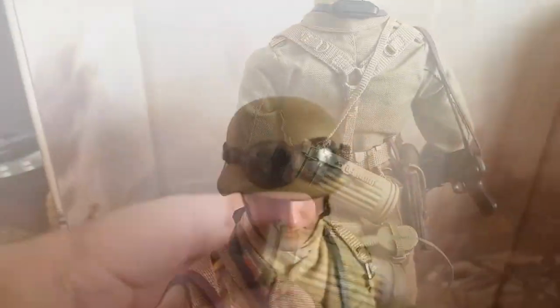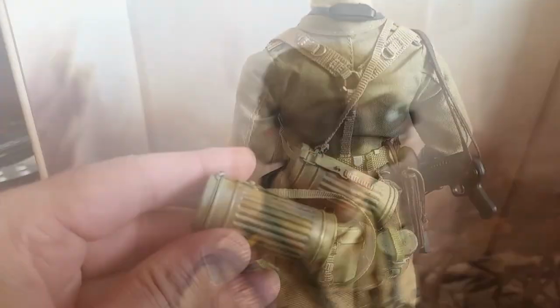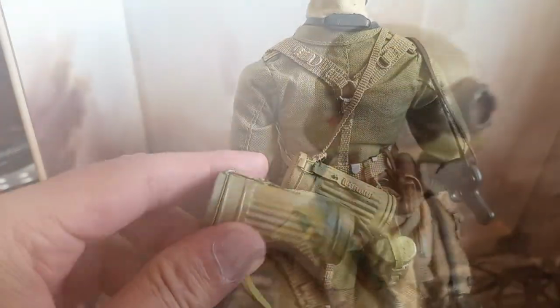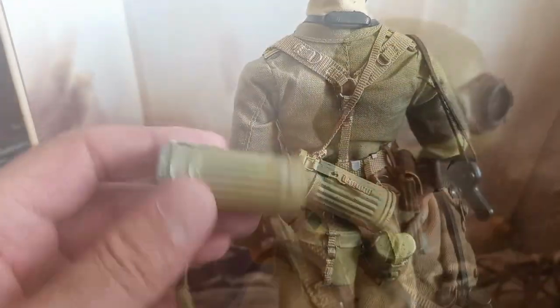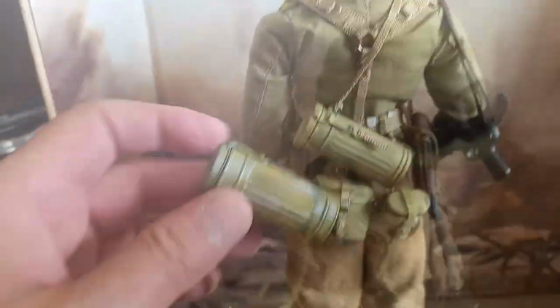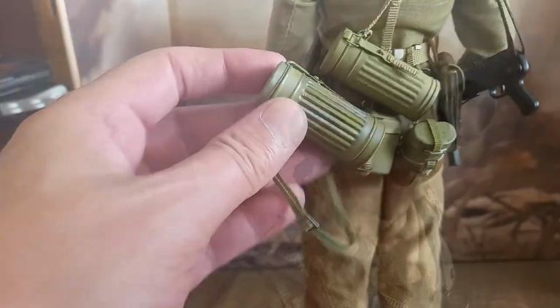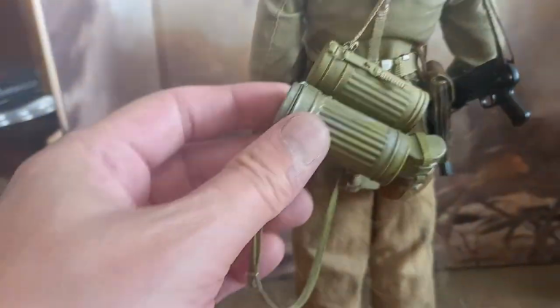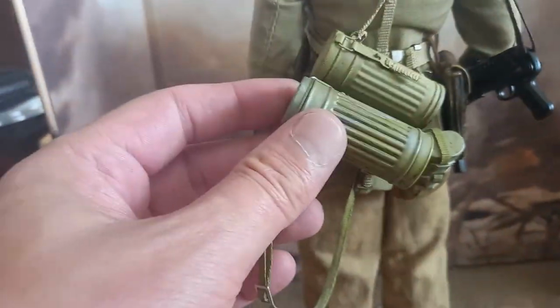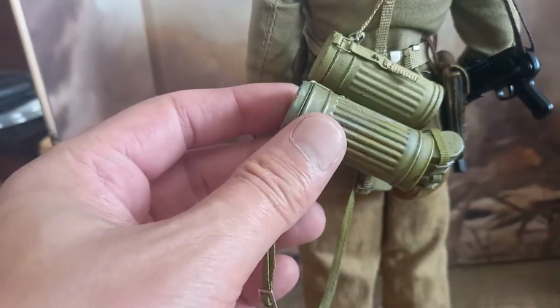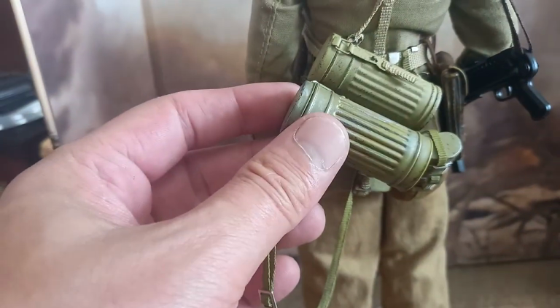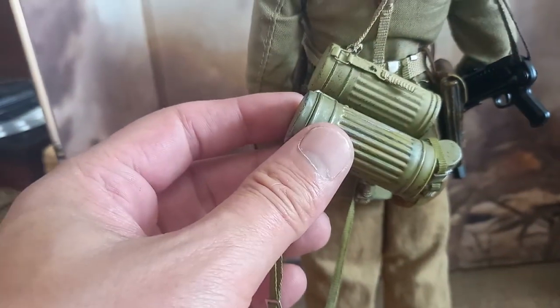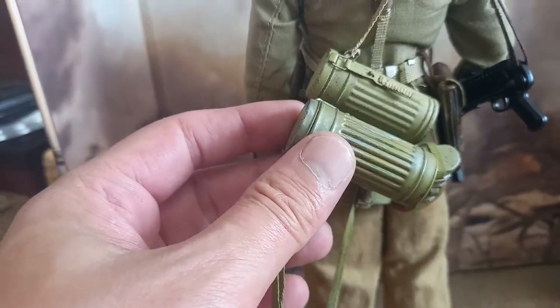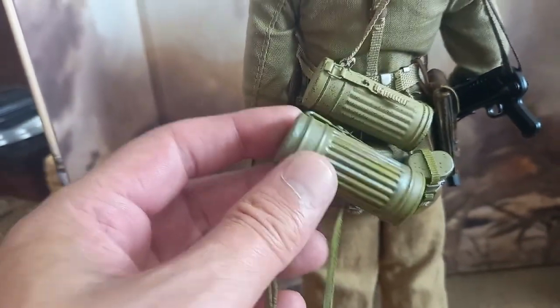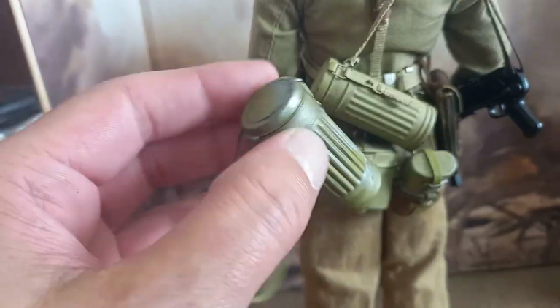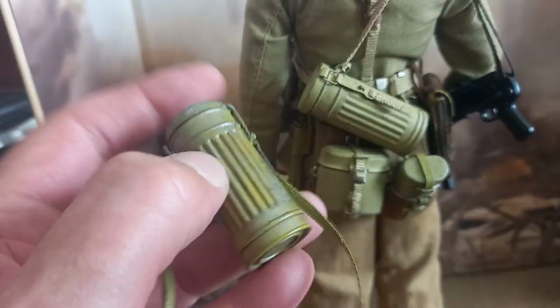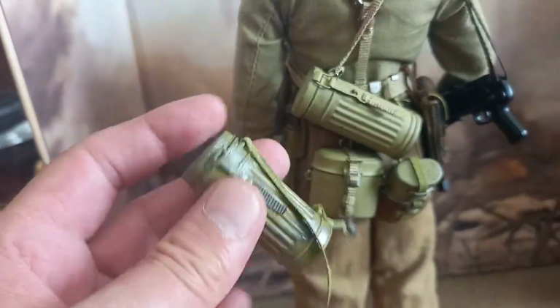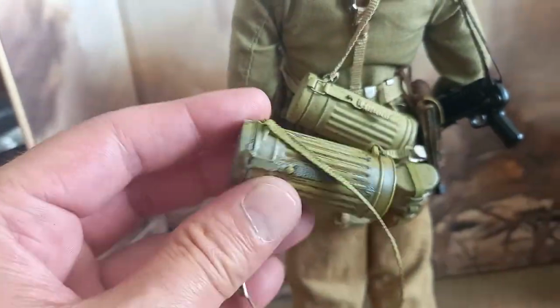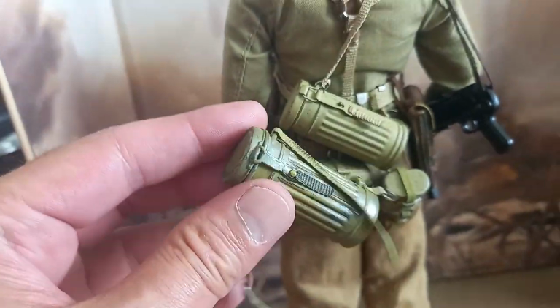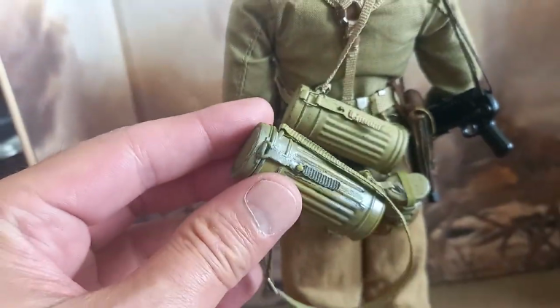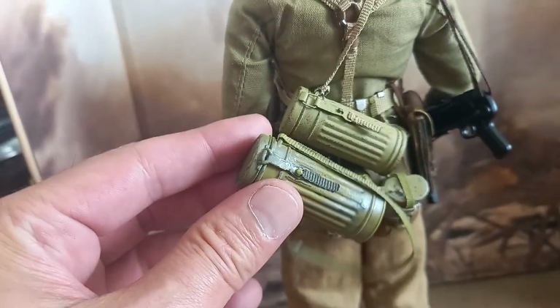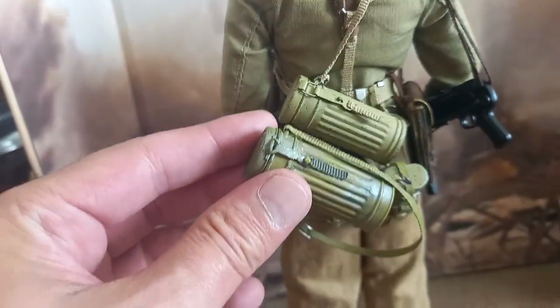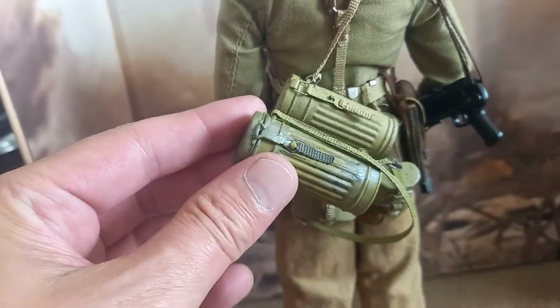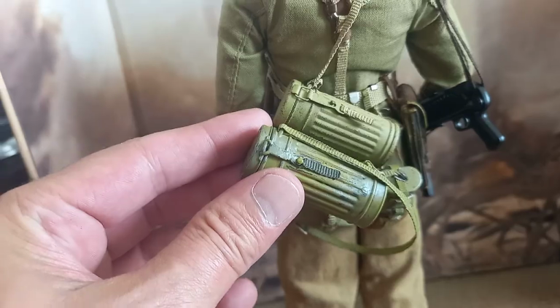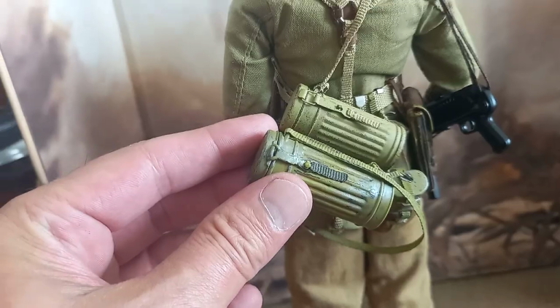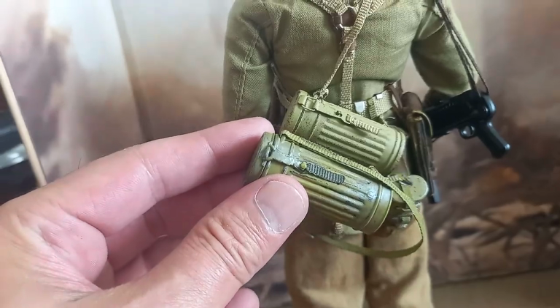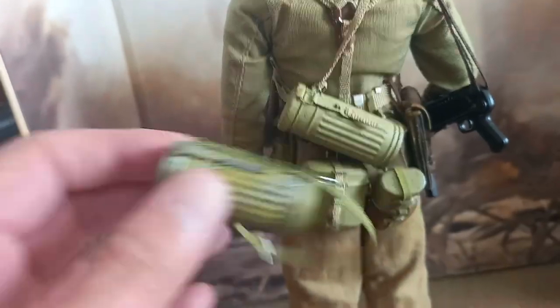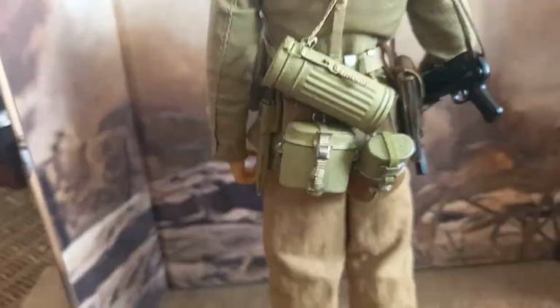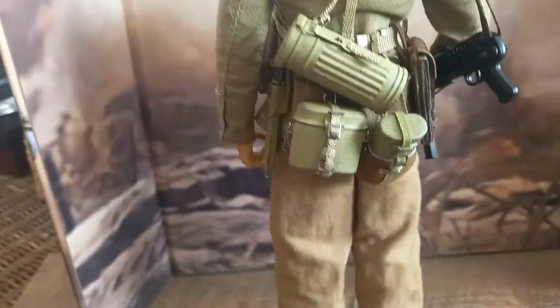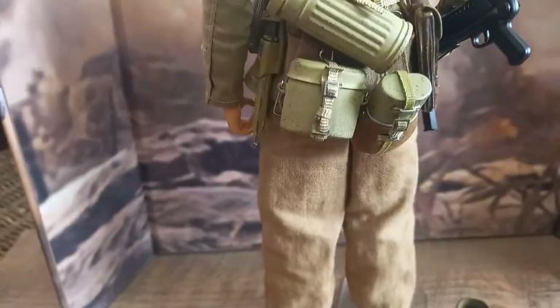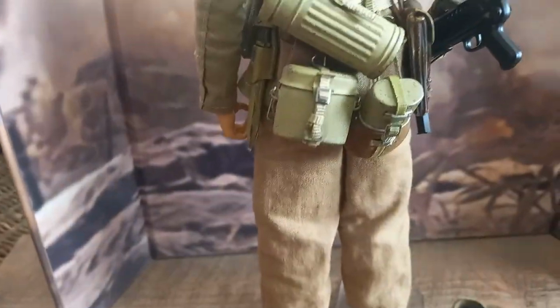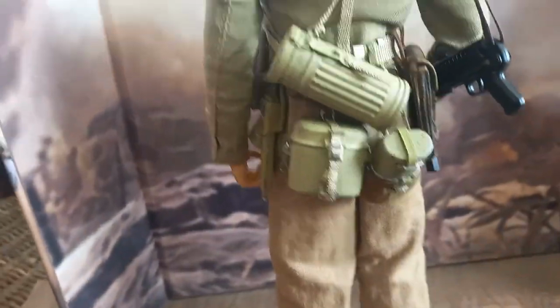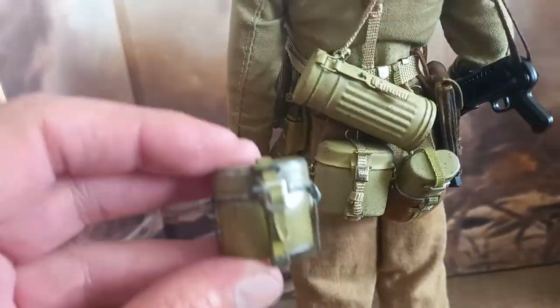These are the accessories that have been replaced. I don't think any comments are necessary.